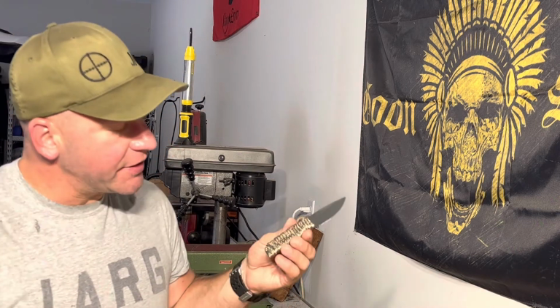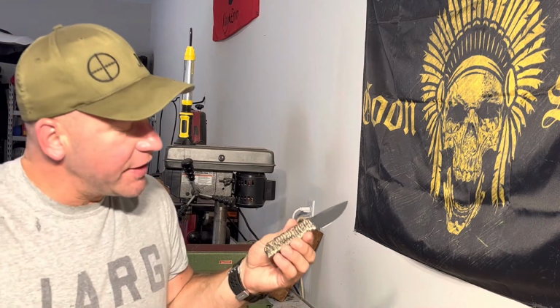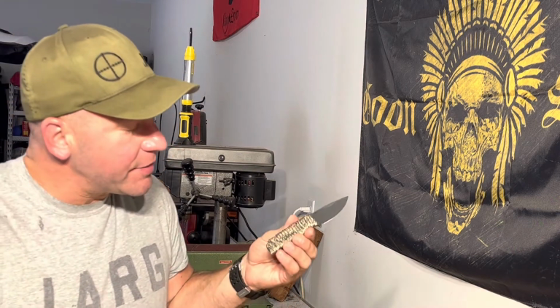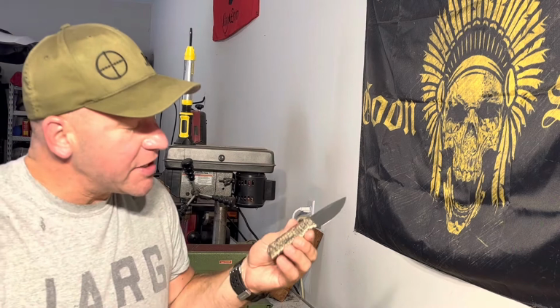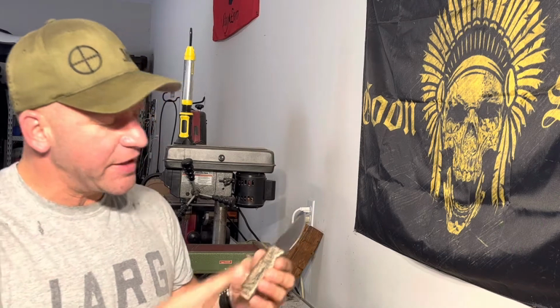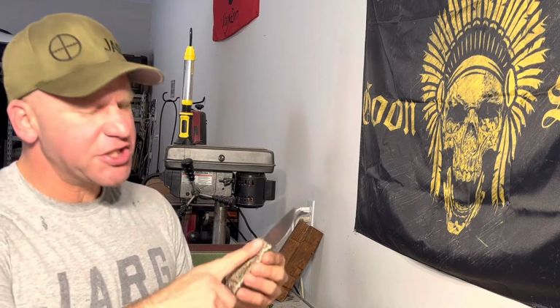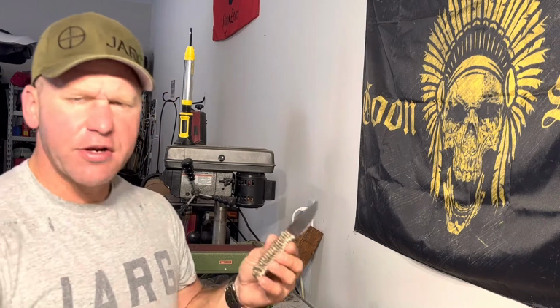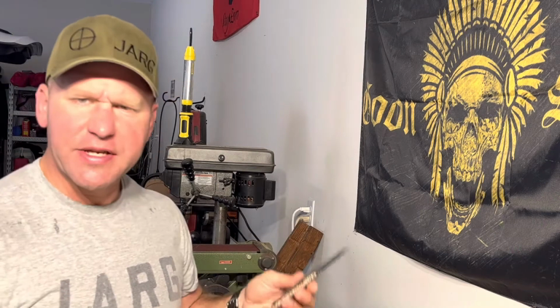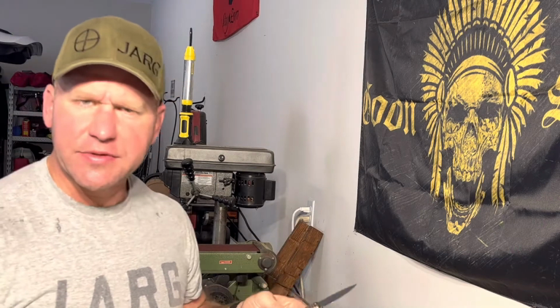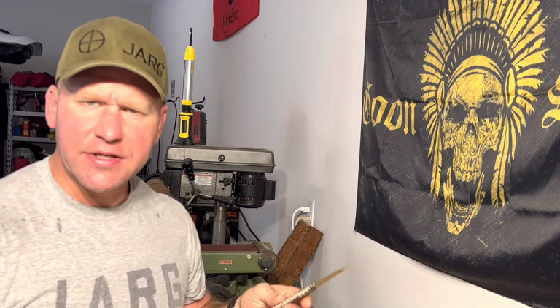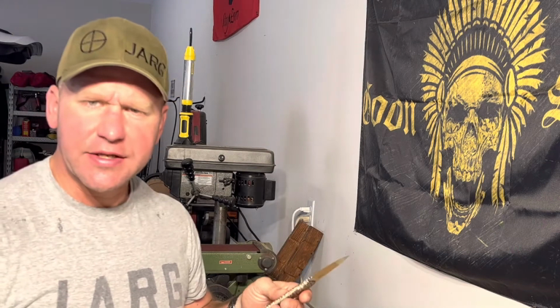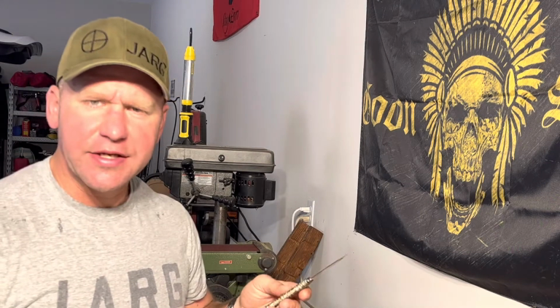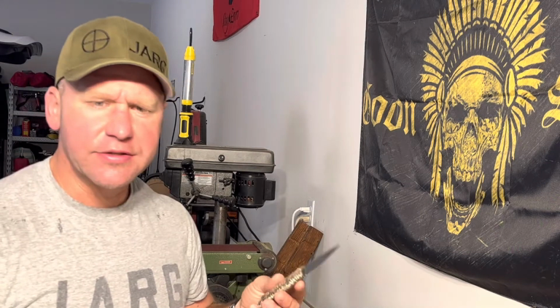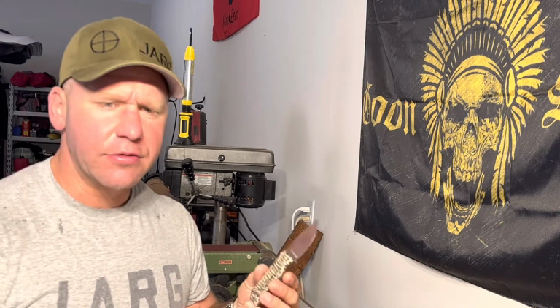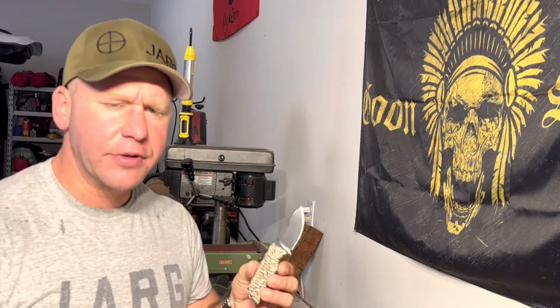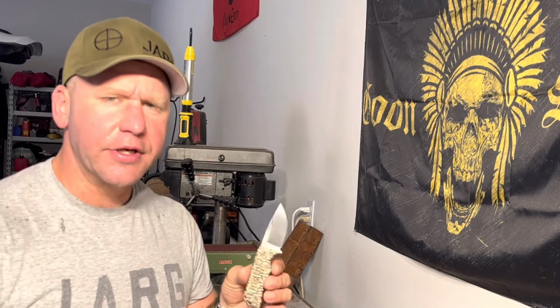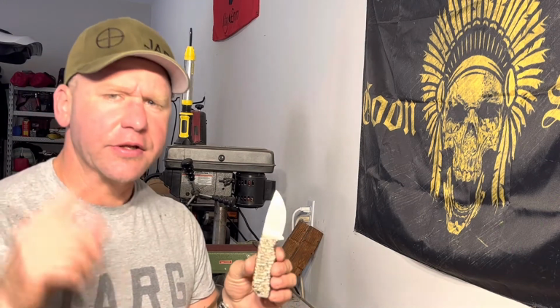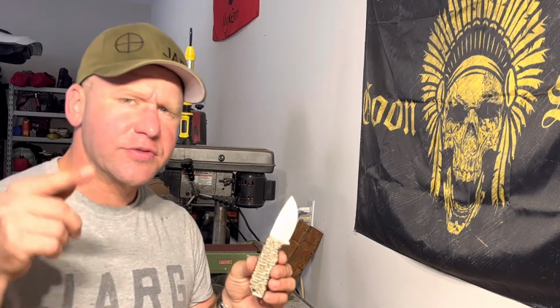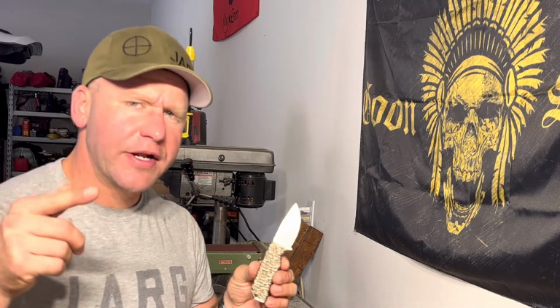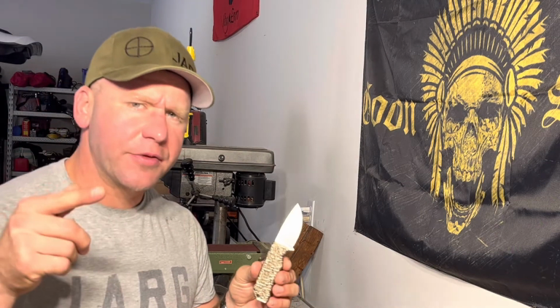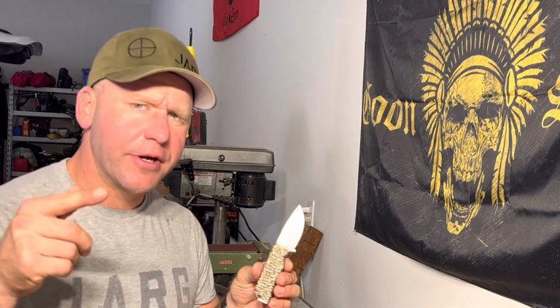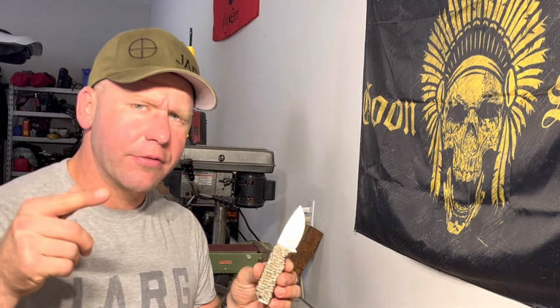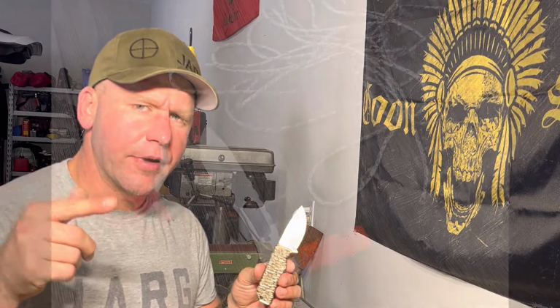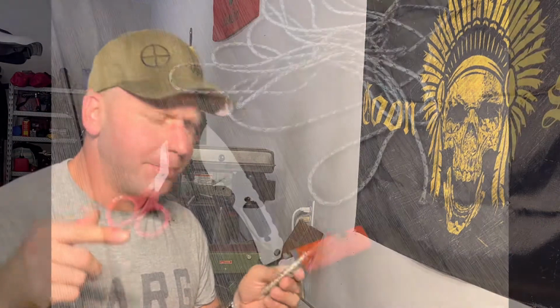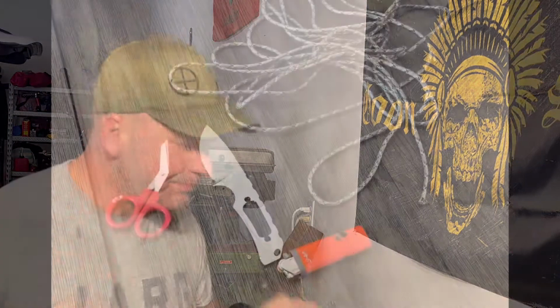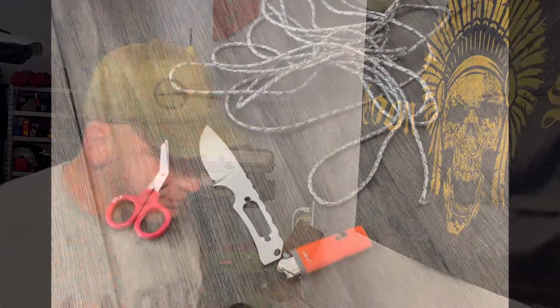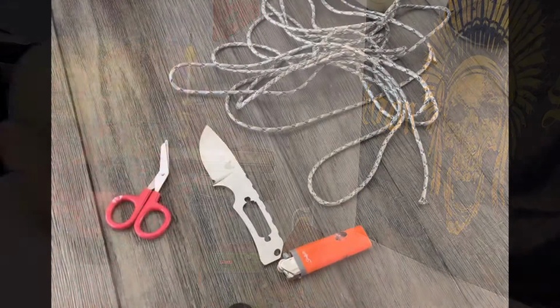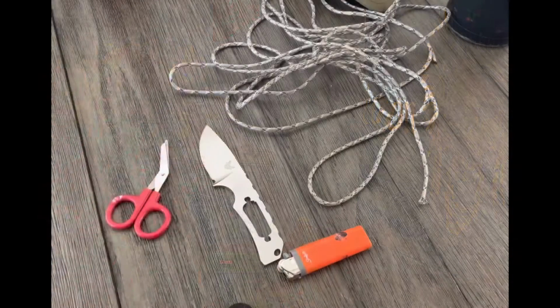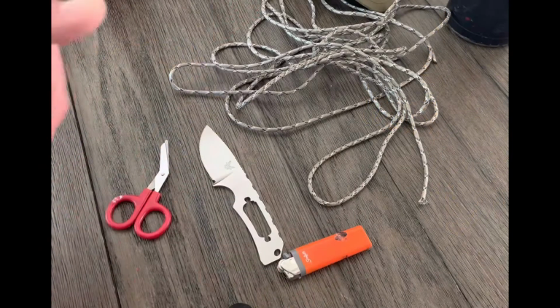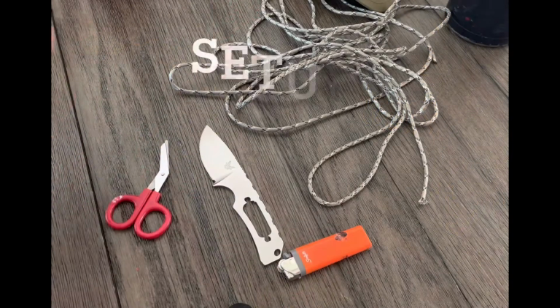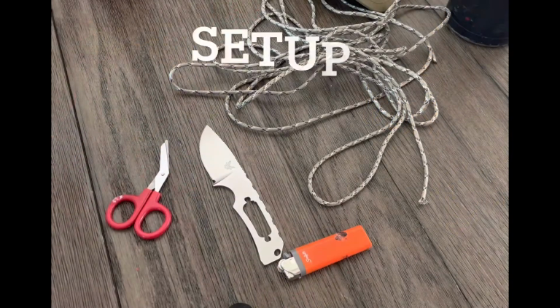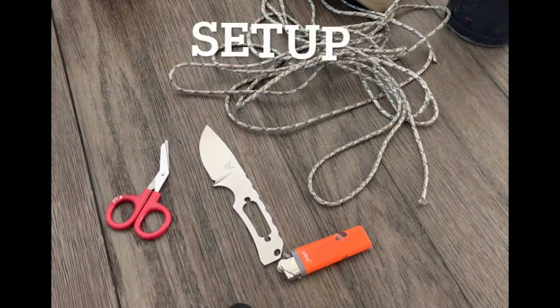Not the best — I just started messing with this kind of thing — but here's what I did on the paracord wrap. All right, let's get to it.